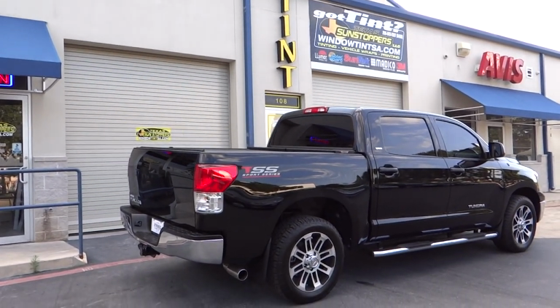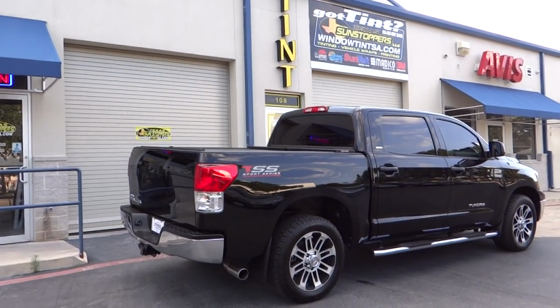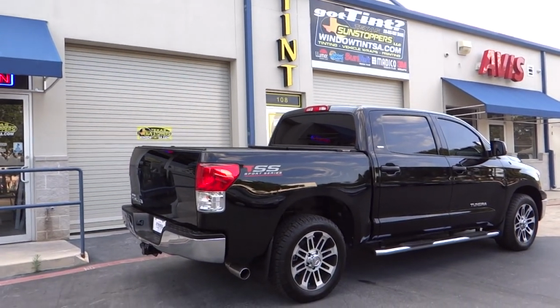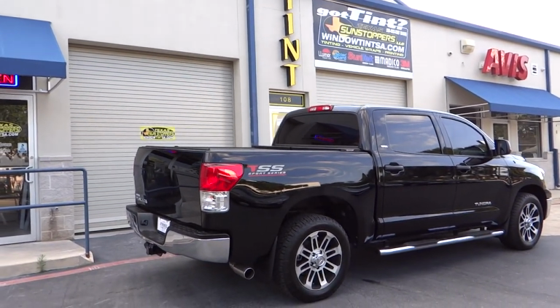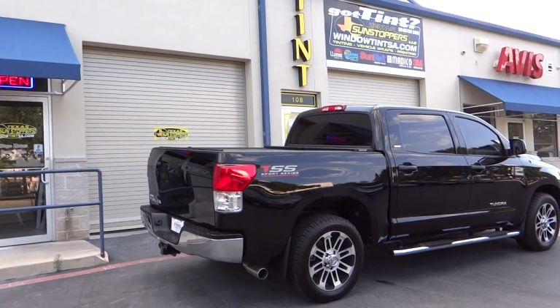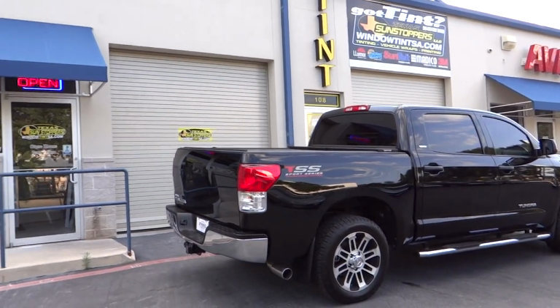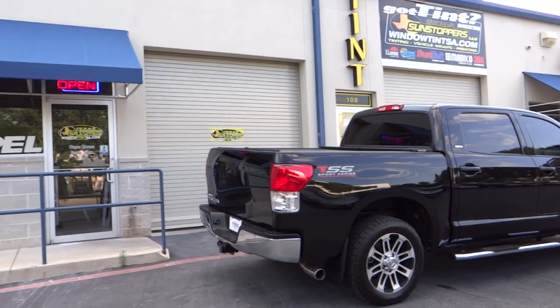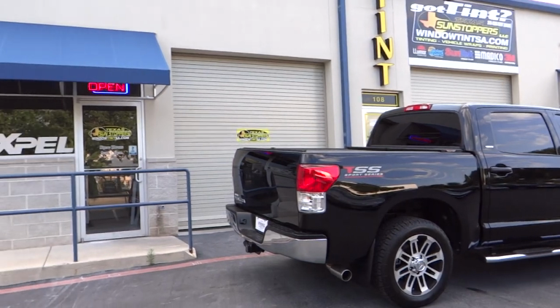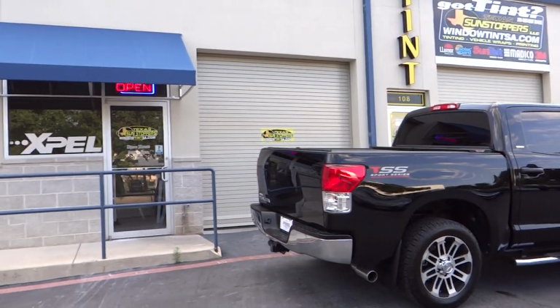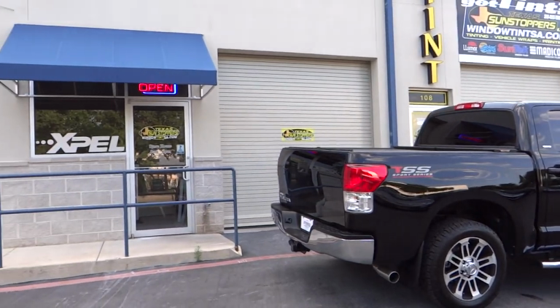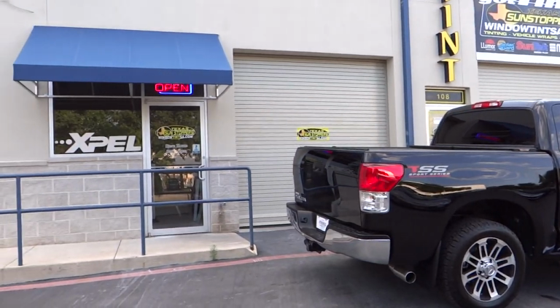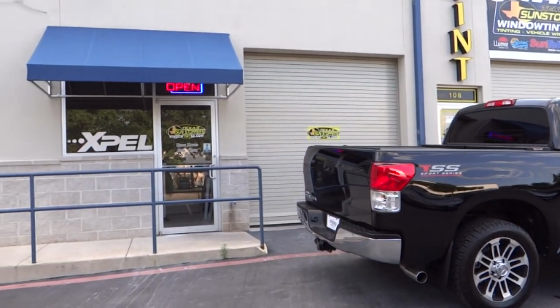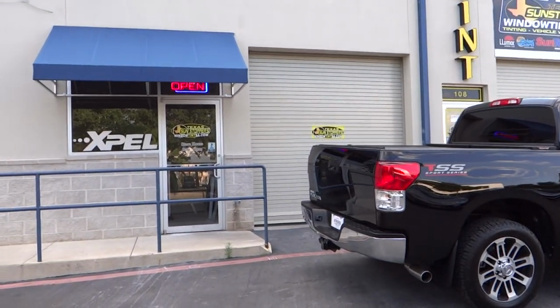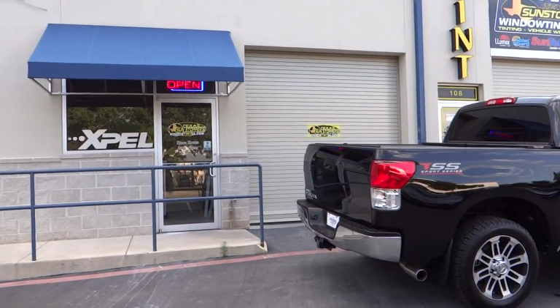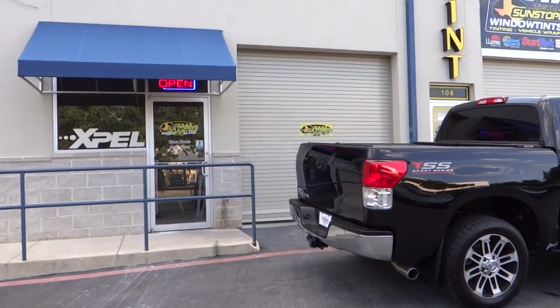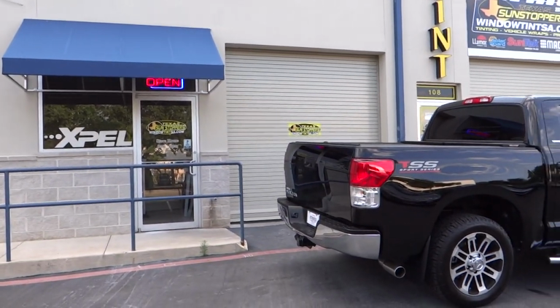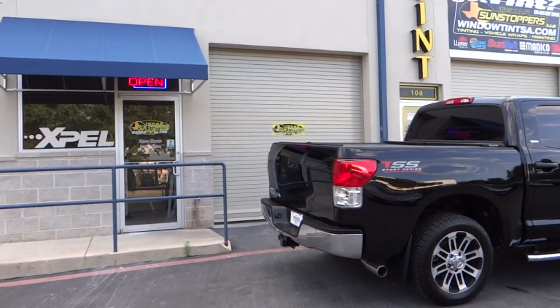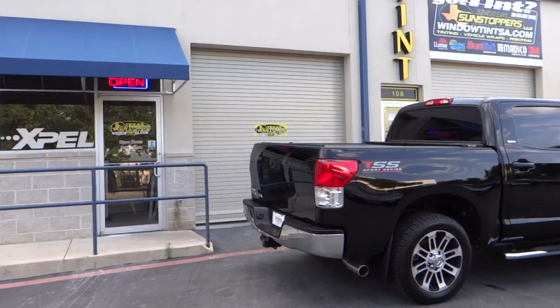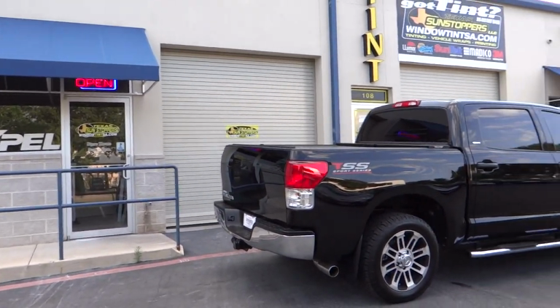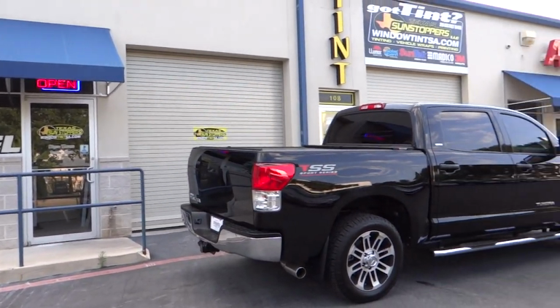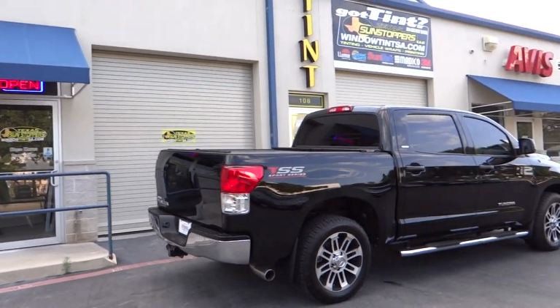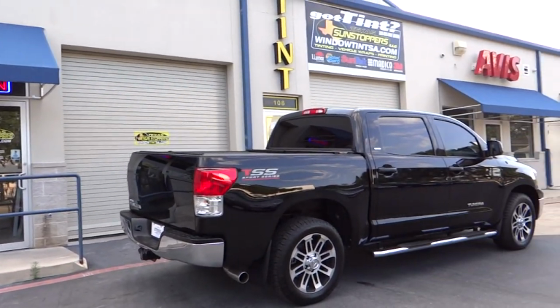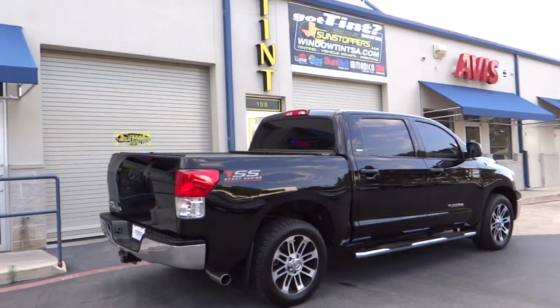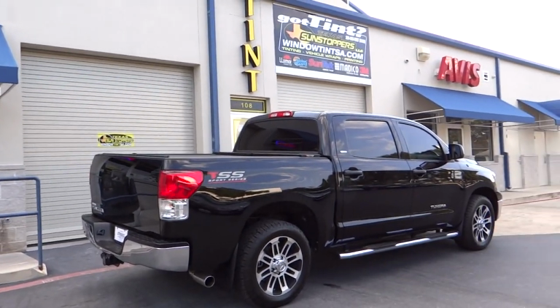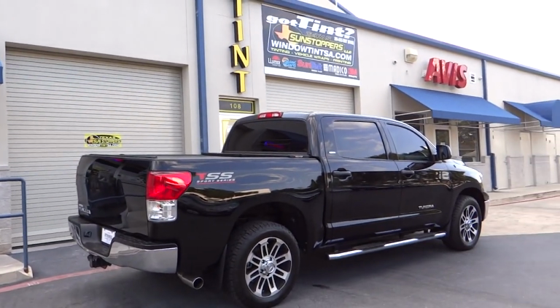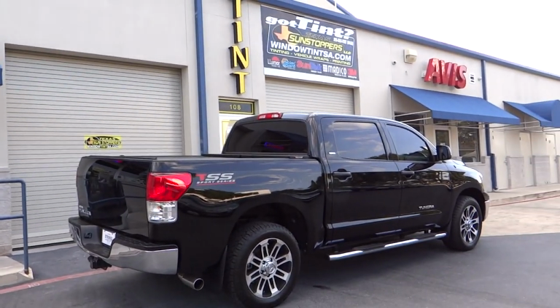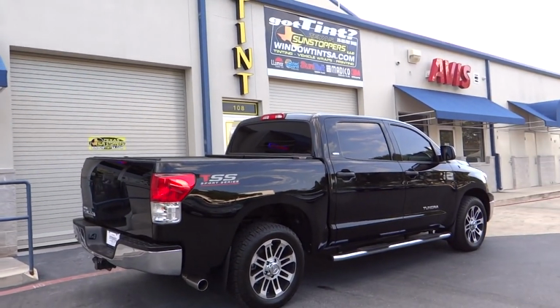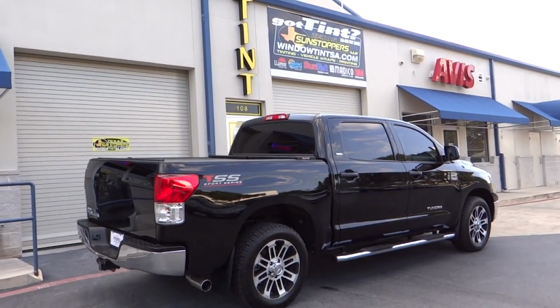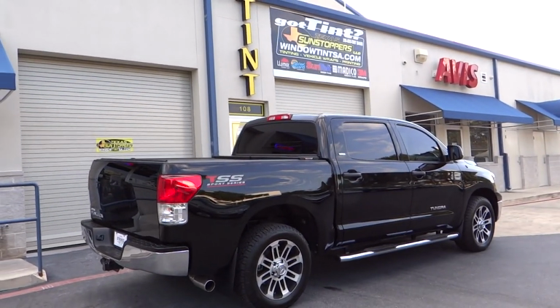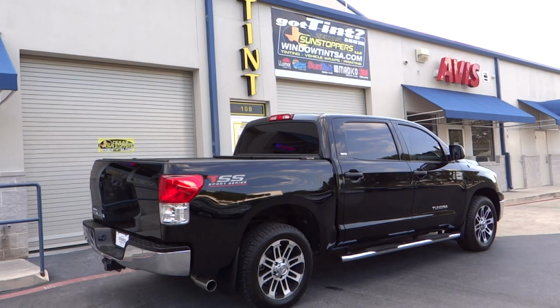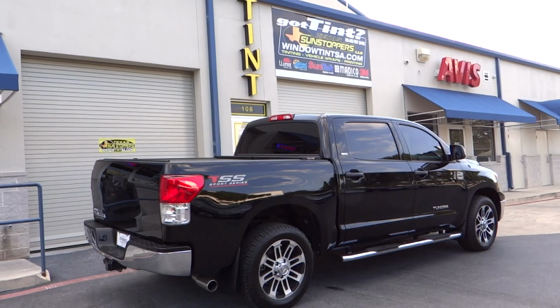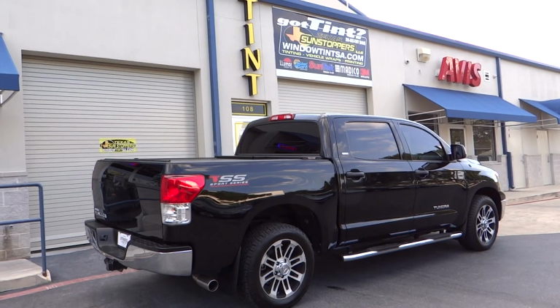Come see us today to get your window tinting done by Texas Sunteam.